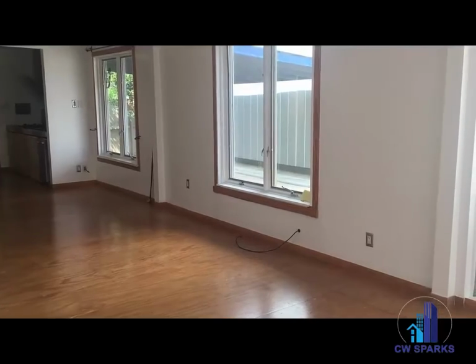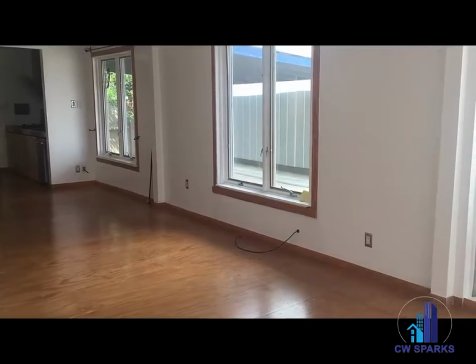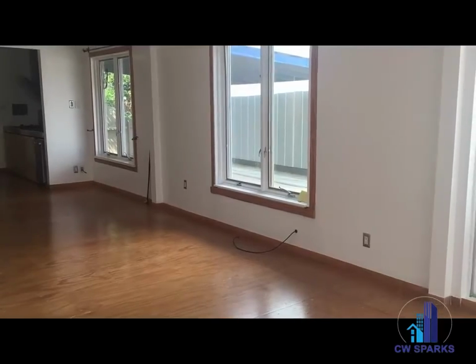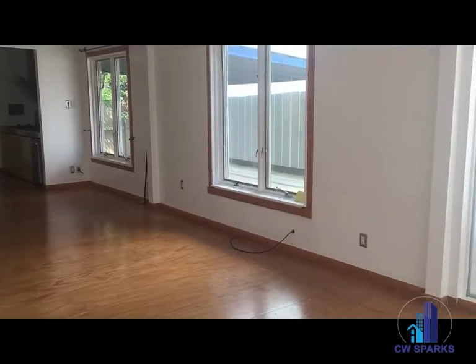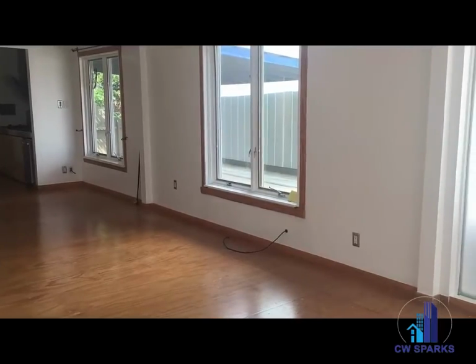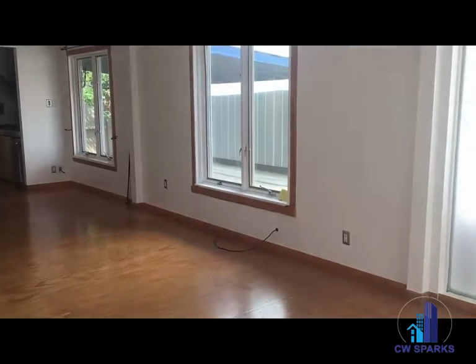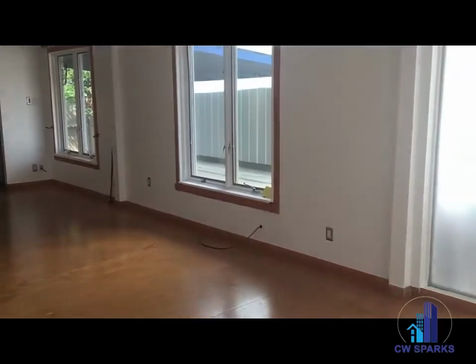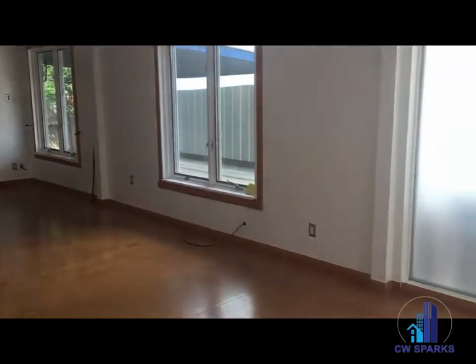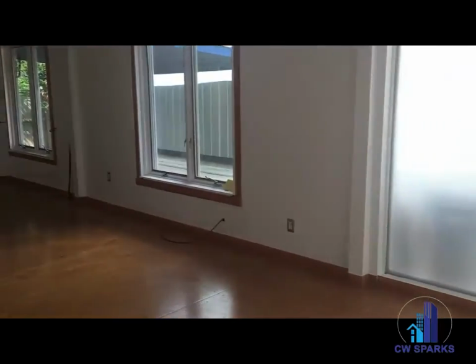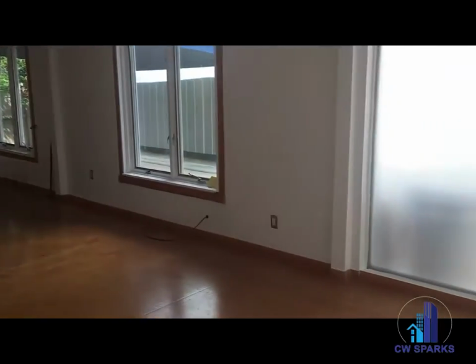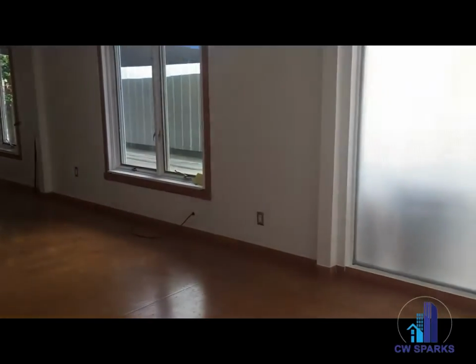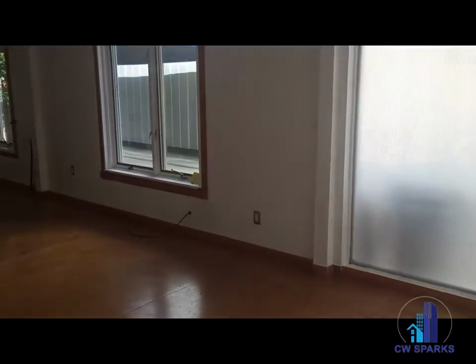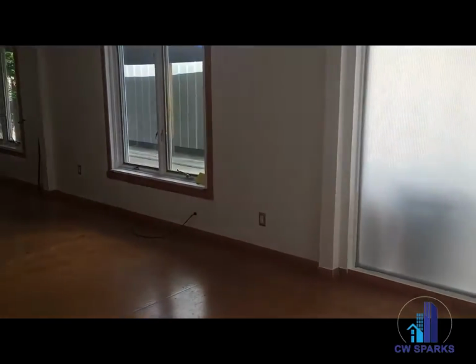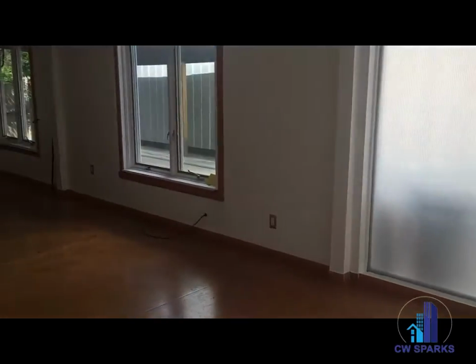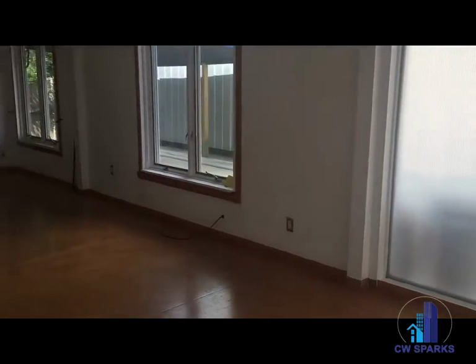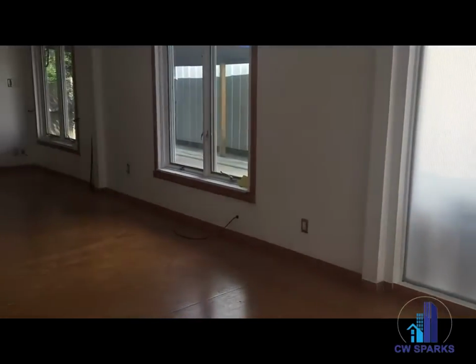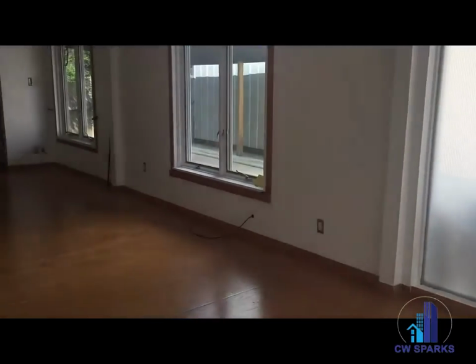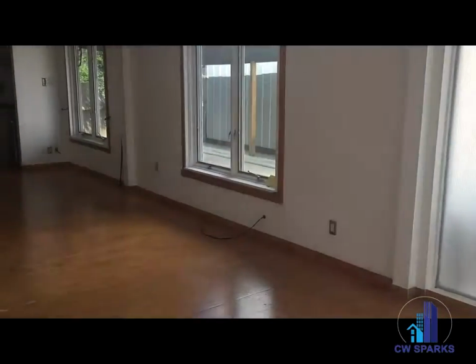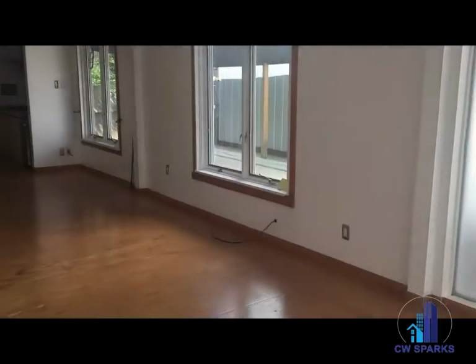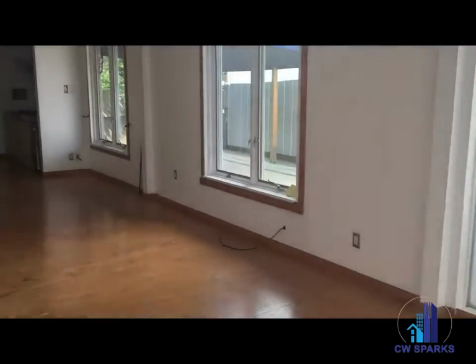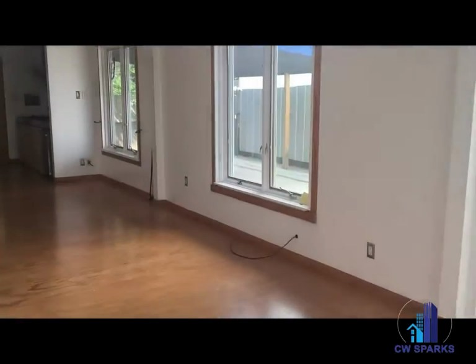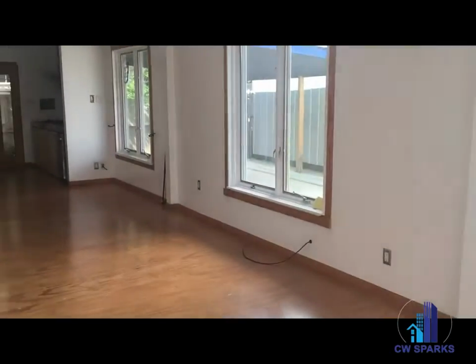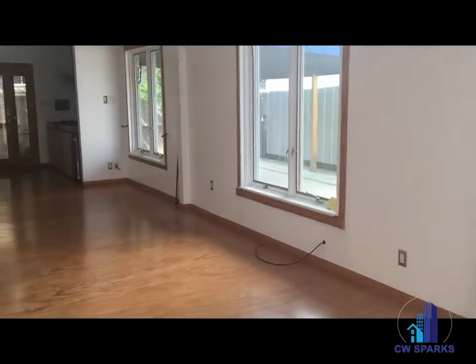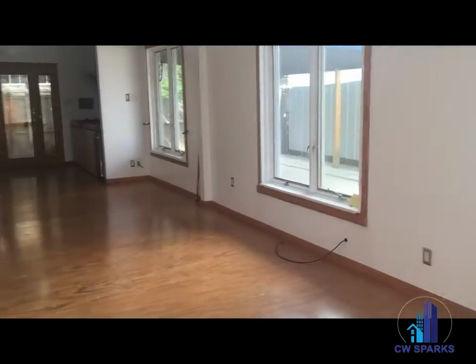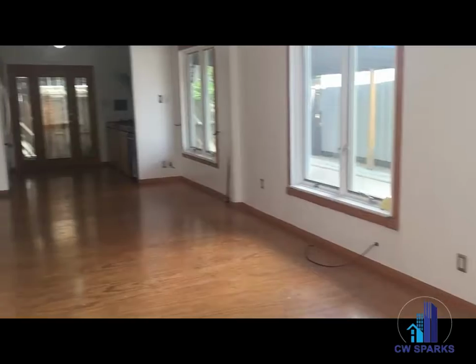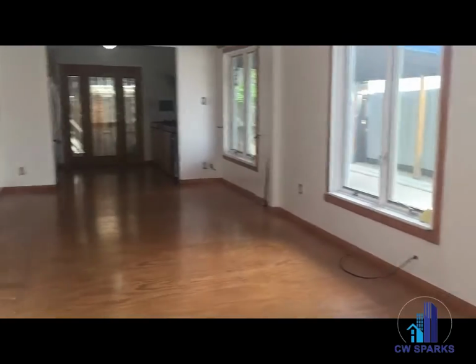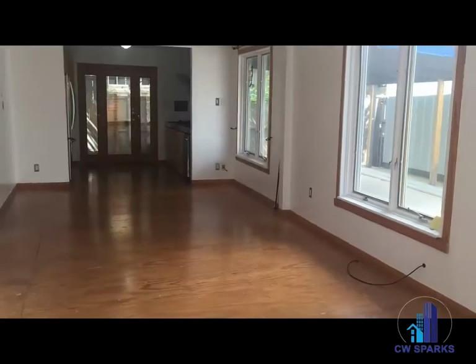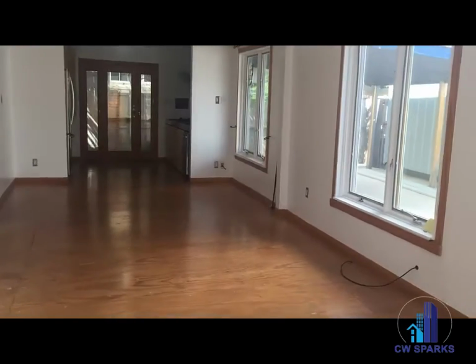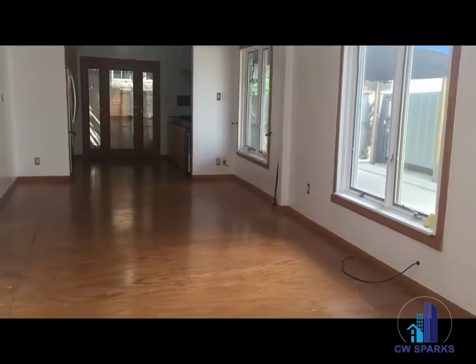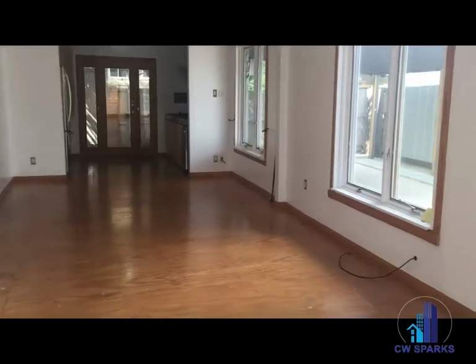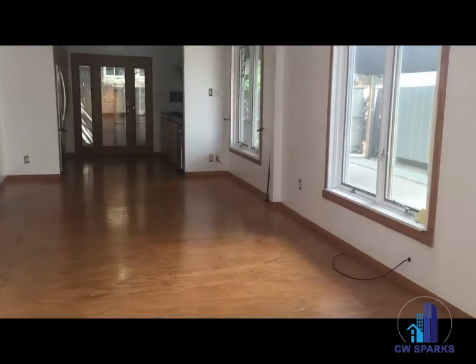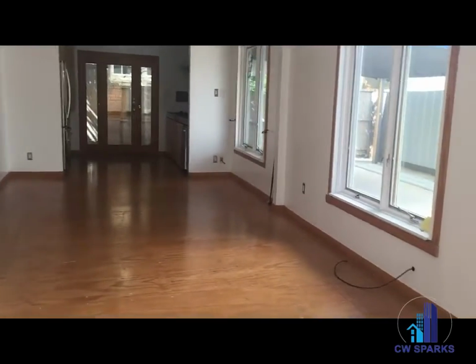Hi everyone, we are at 3615 Prescott in Dallas. It is a two-bedroom, two-bath property.